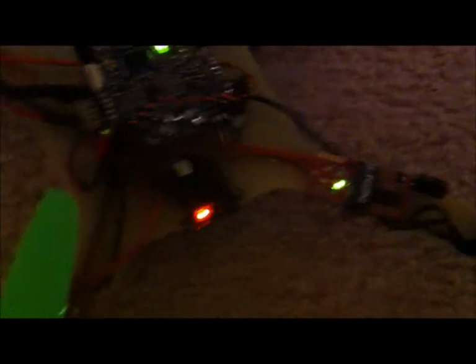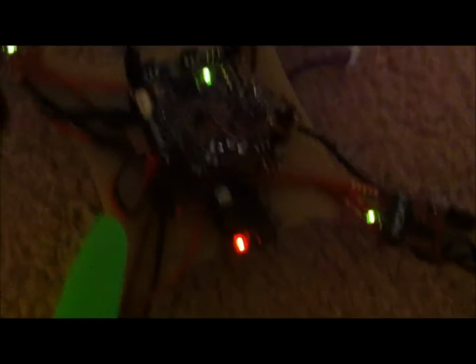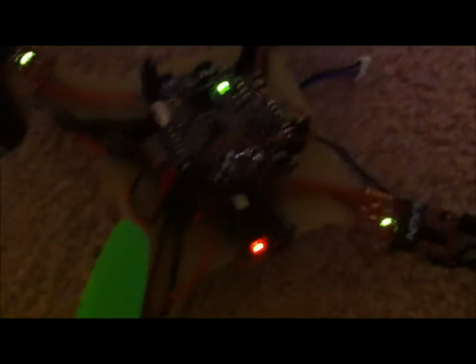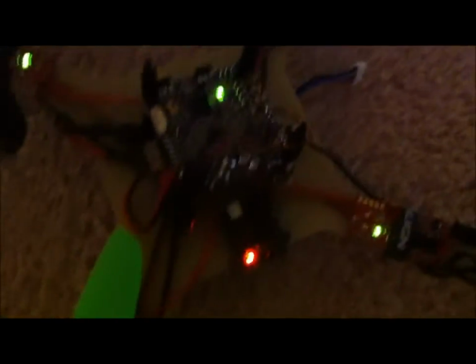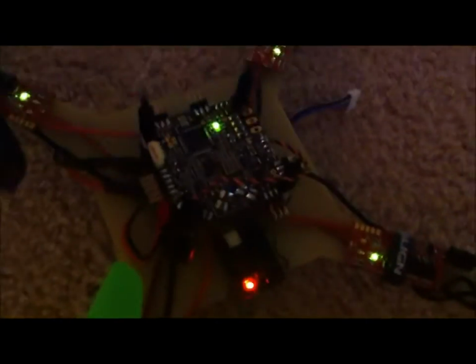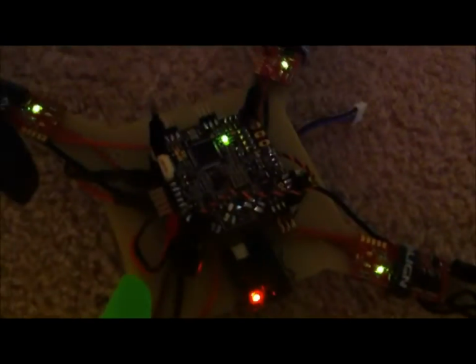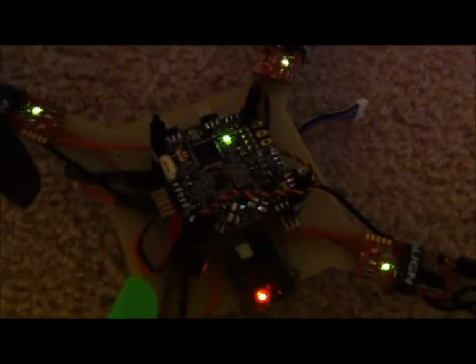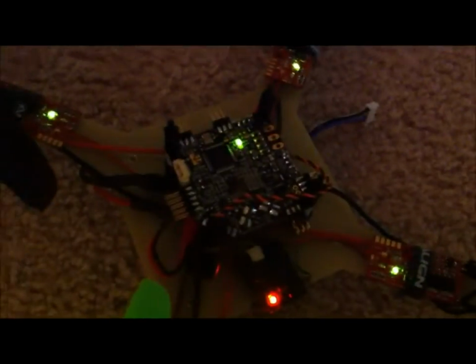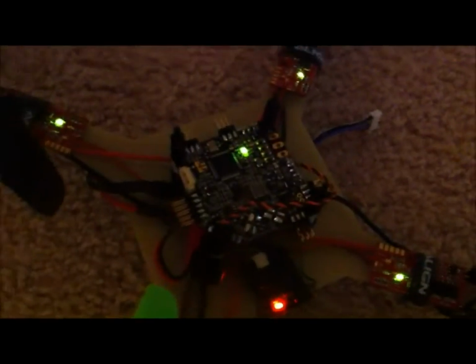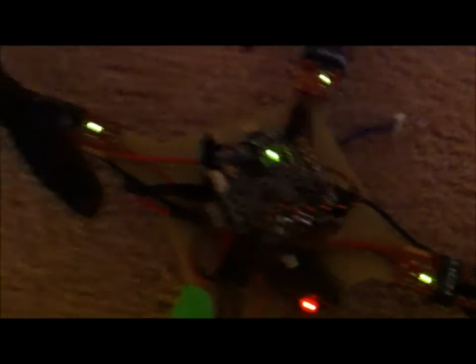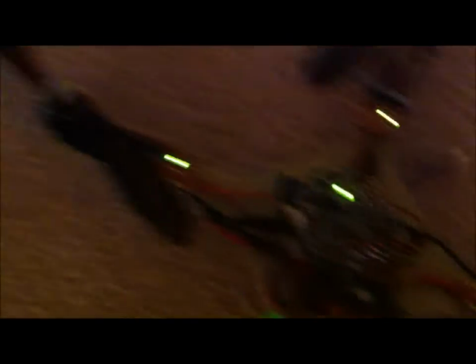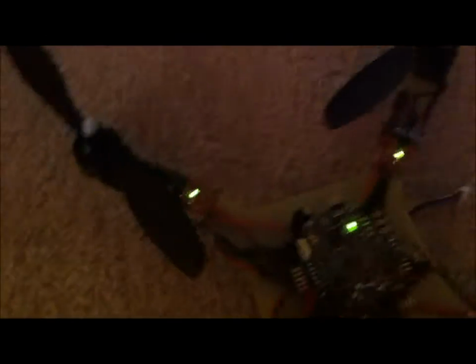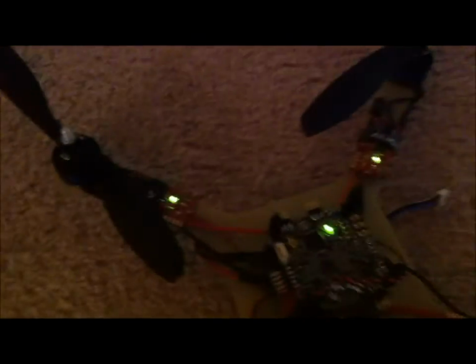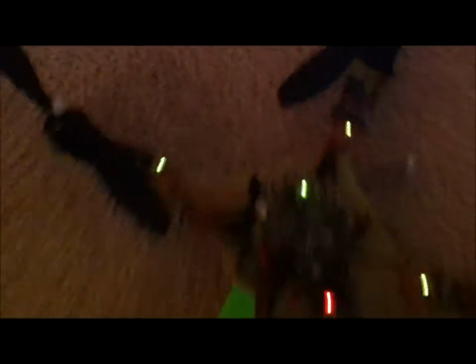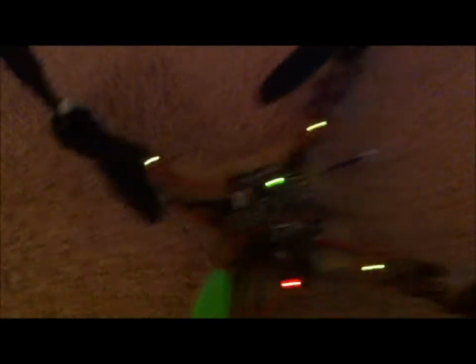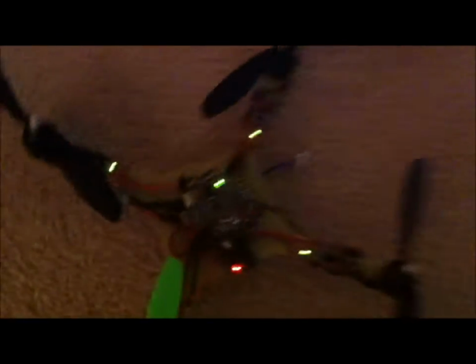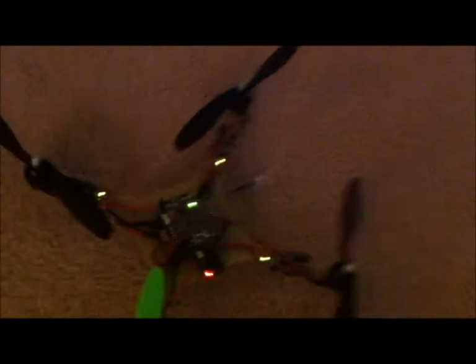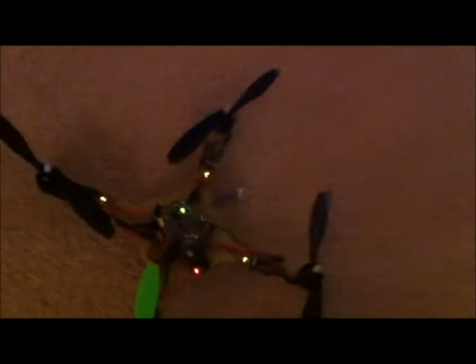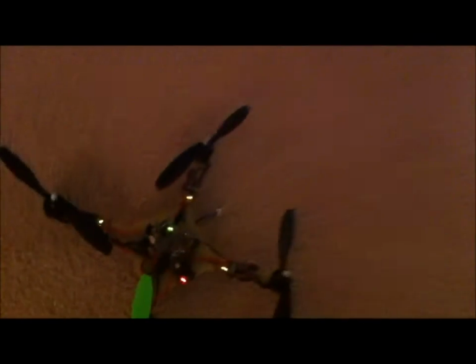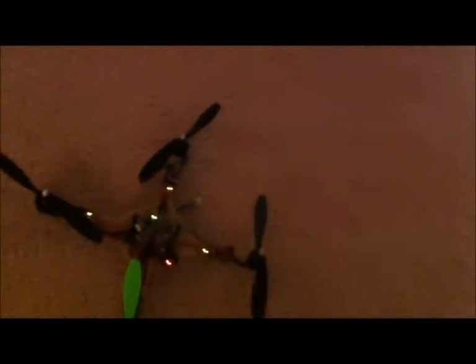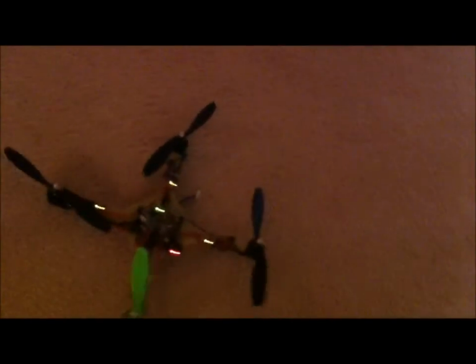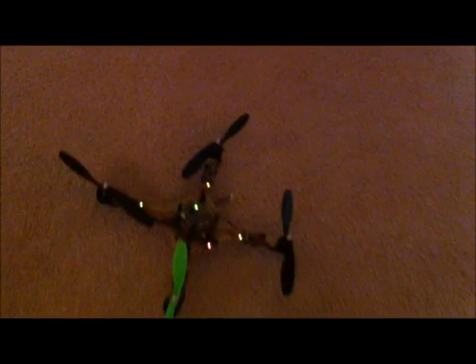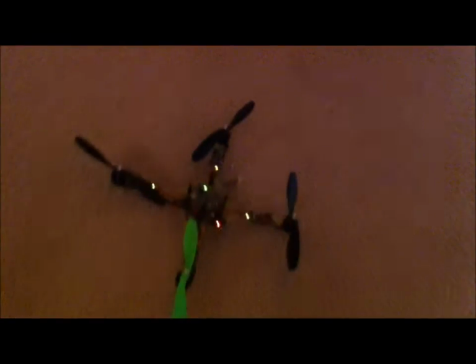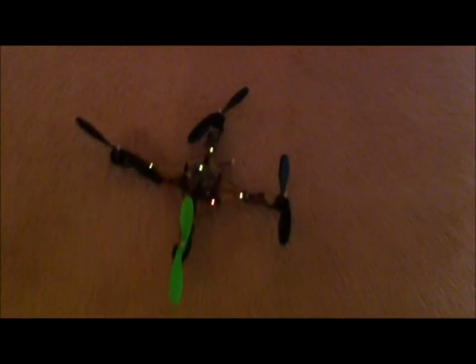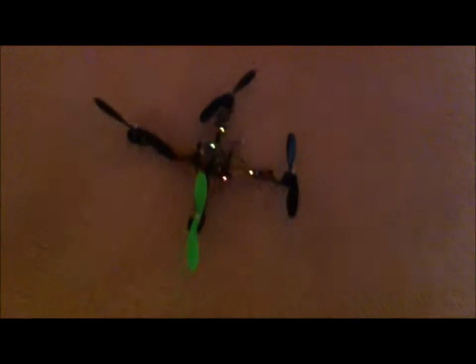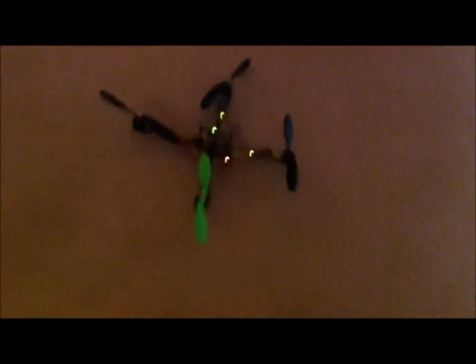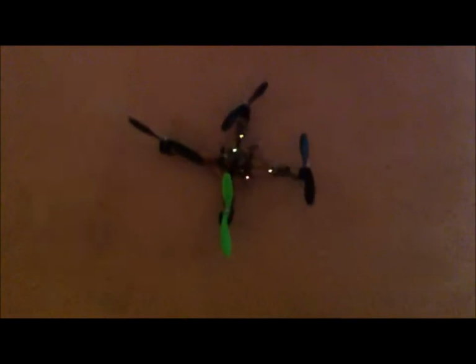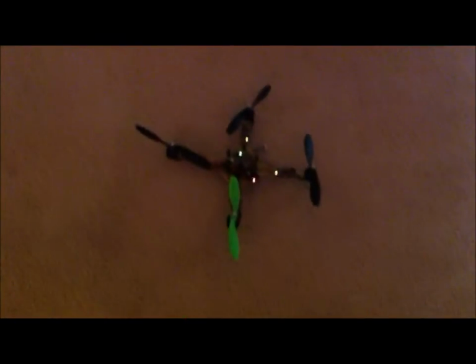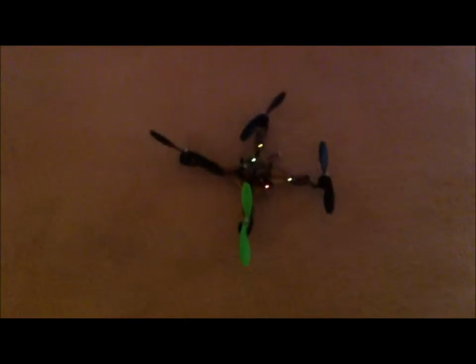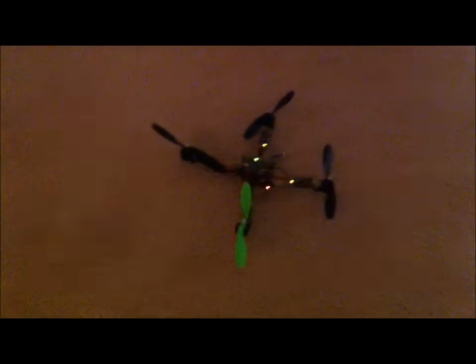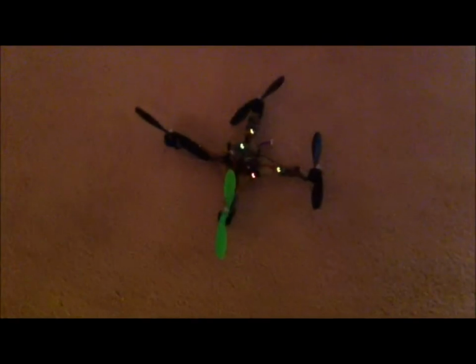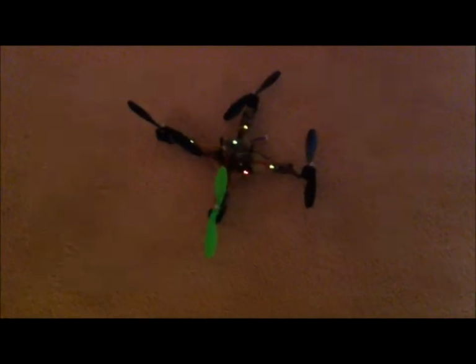Everything's on, everything's a go. Go ahead and start it up.